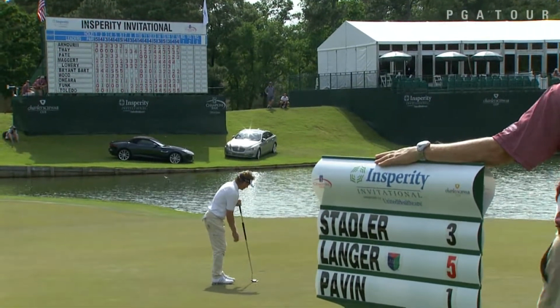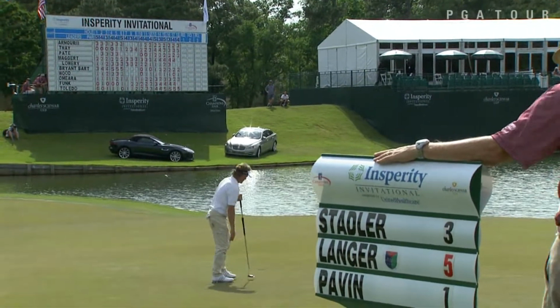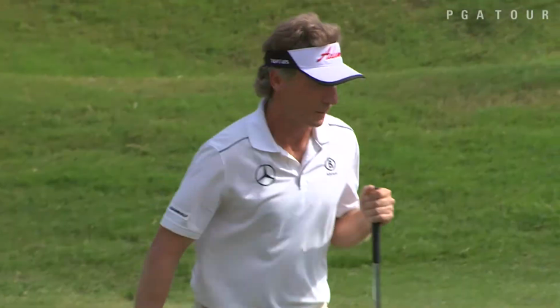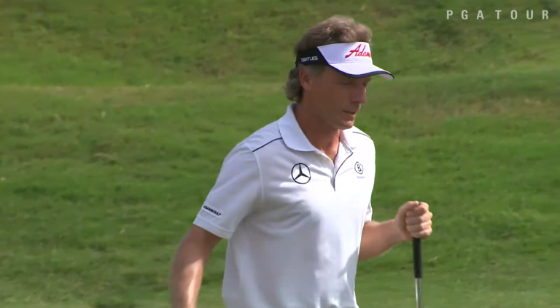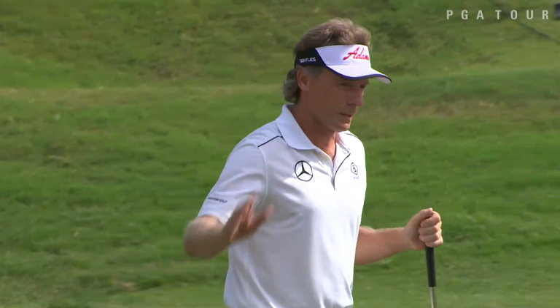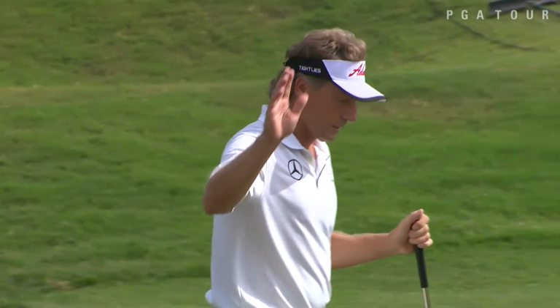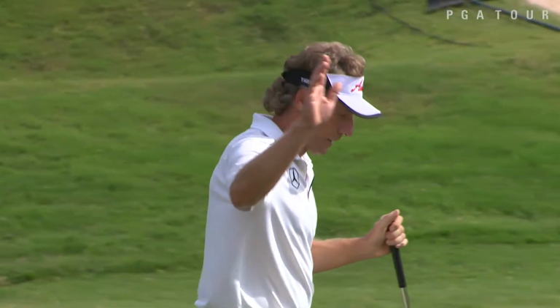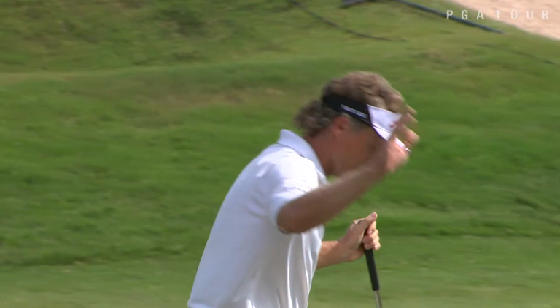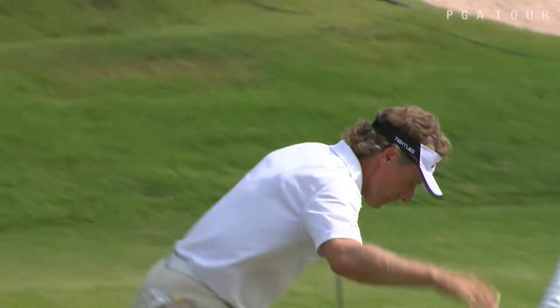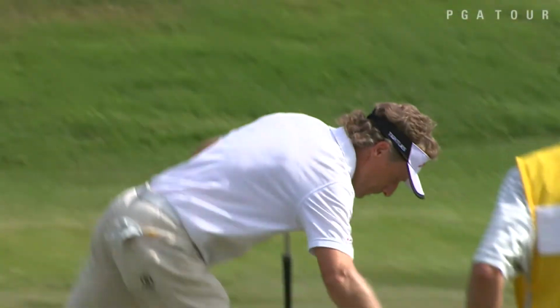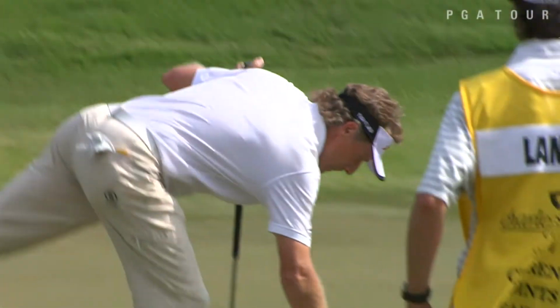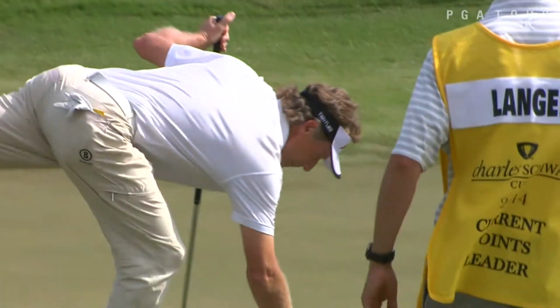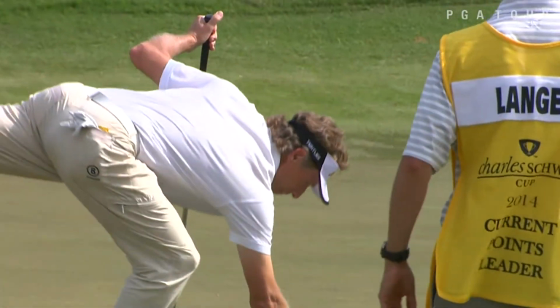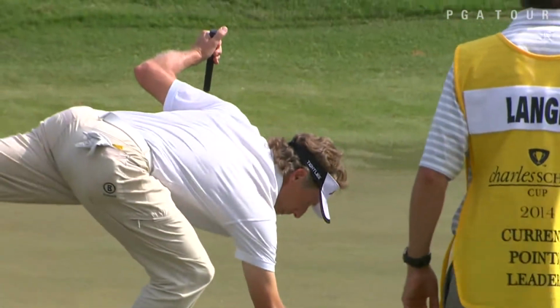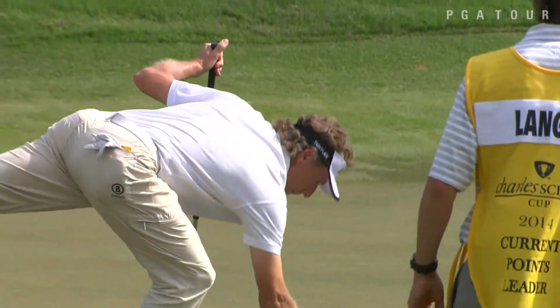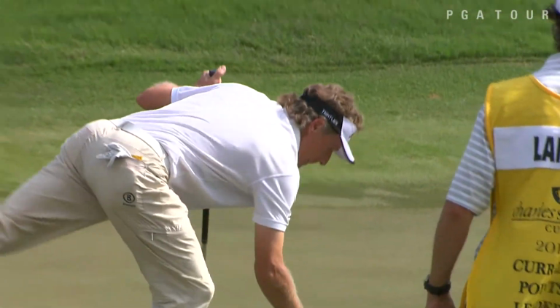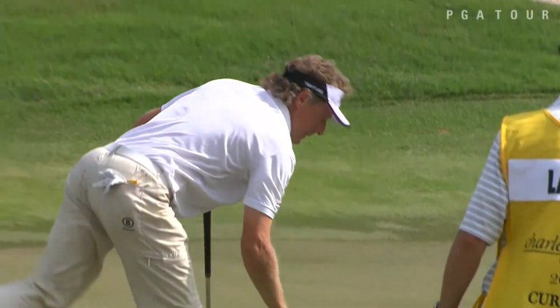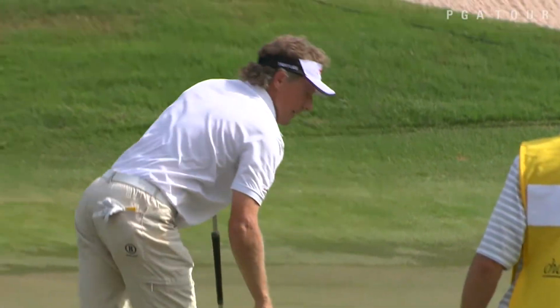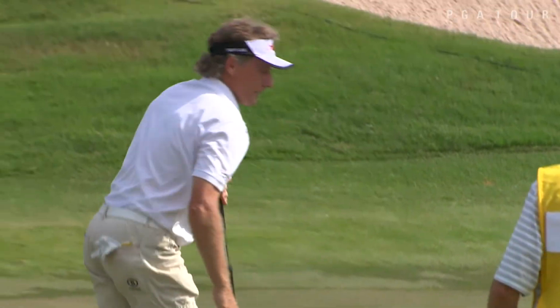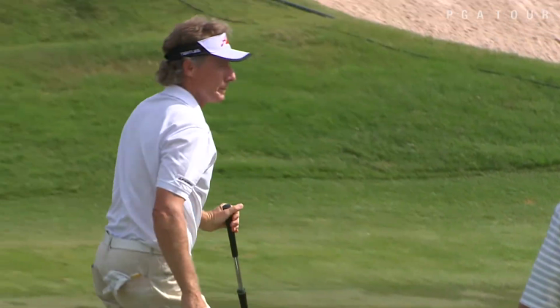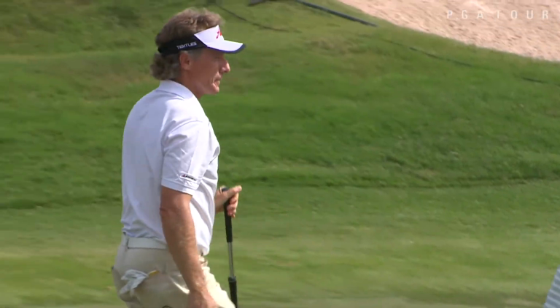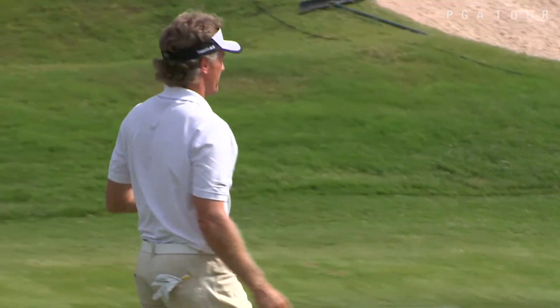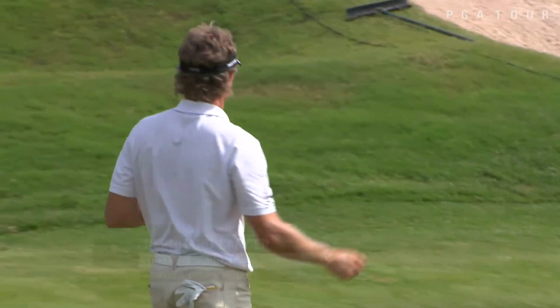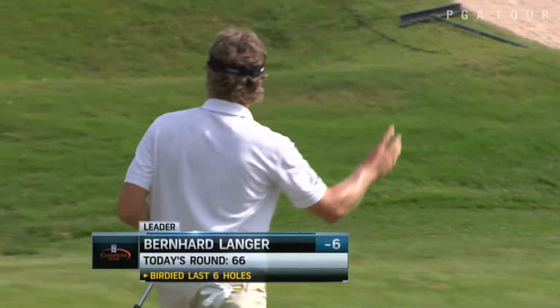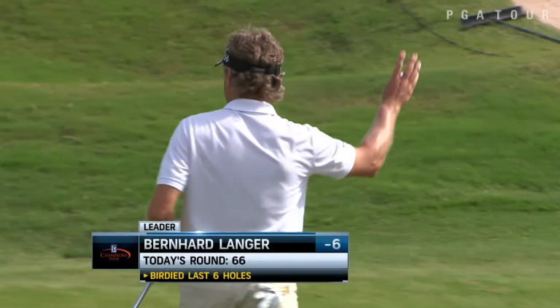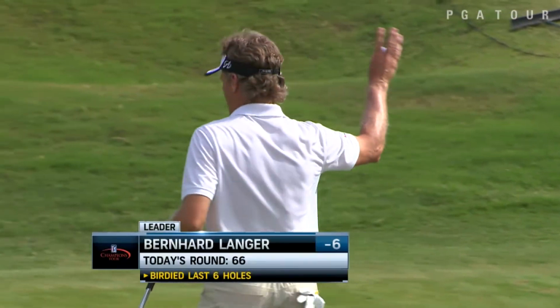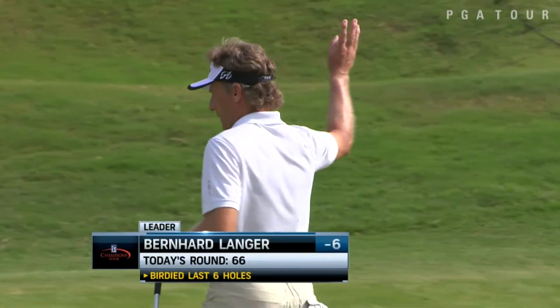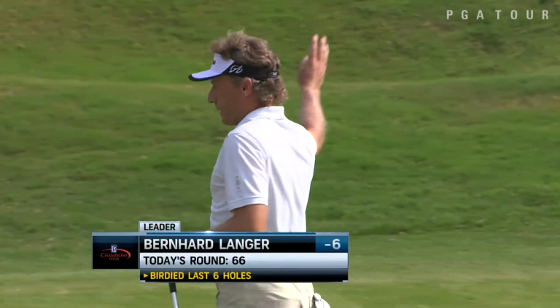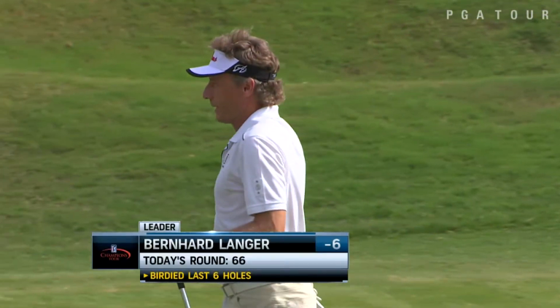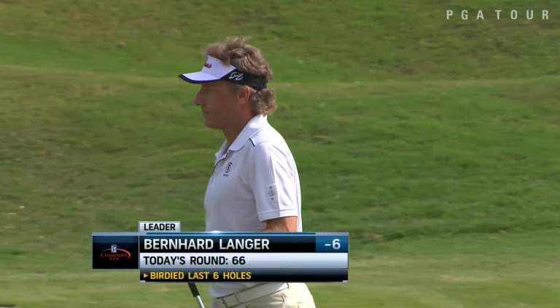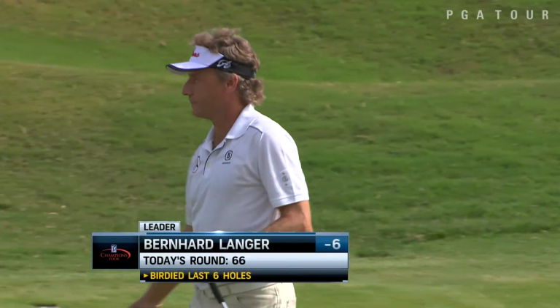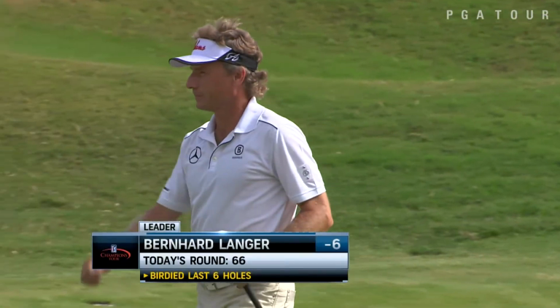And Langer makes the putt — a 66 to start the week. He shares the lead with Bart Bryant, both carding a 66 in the opening round.